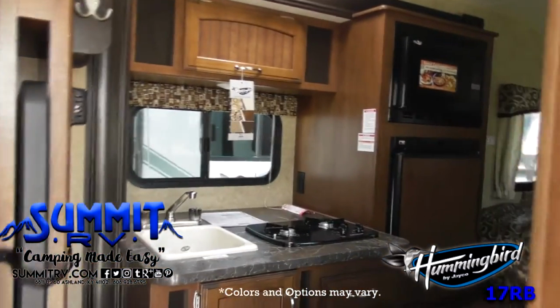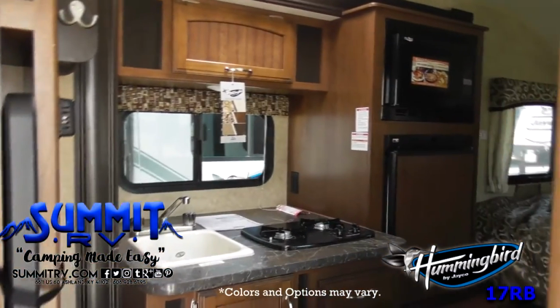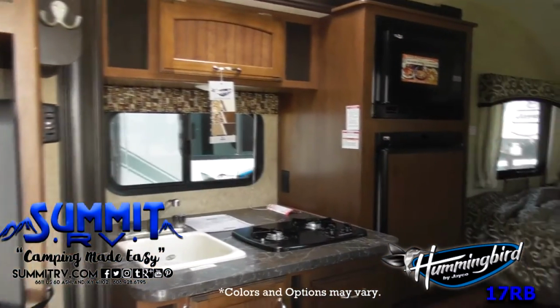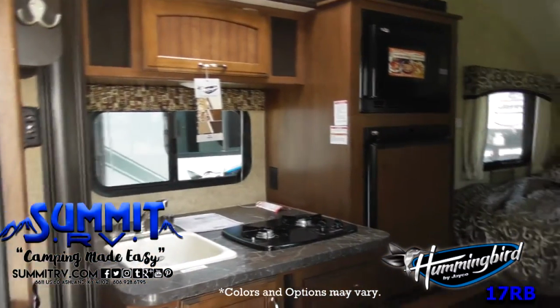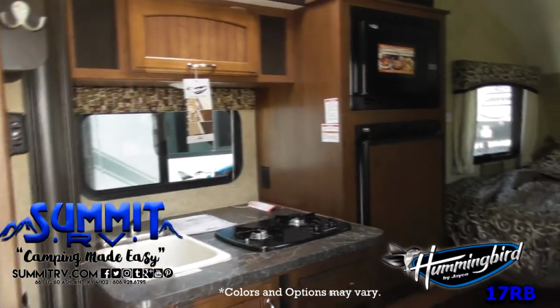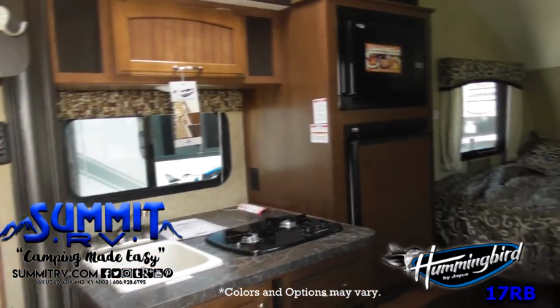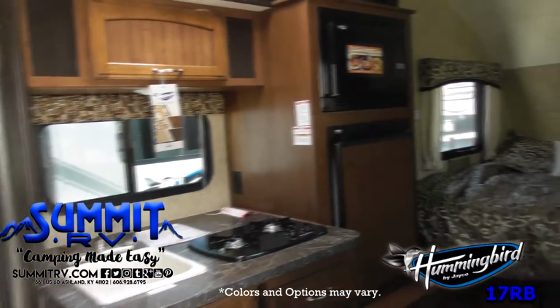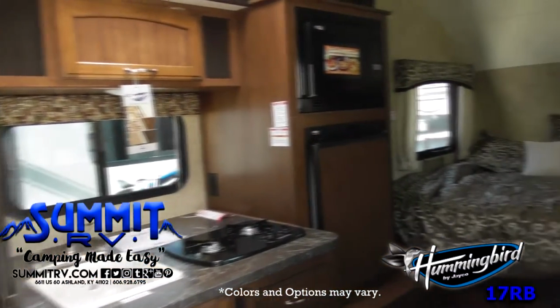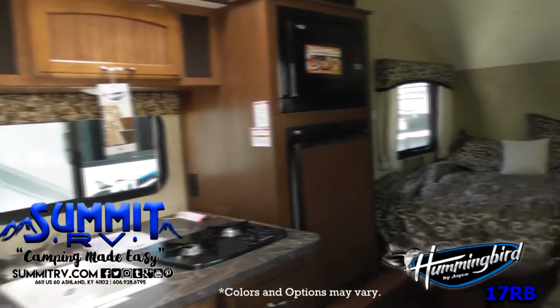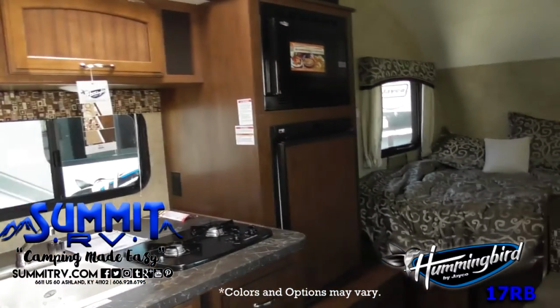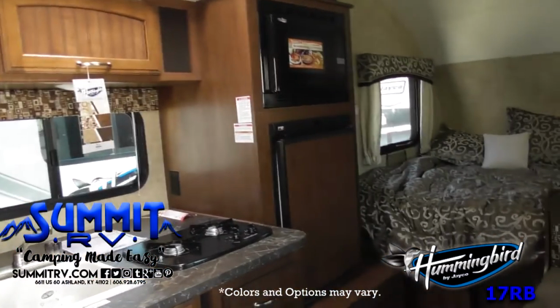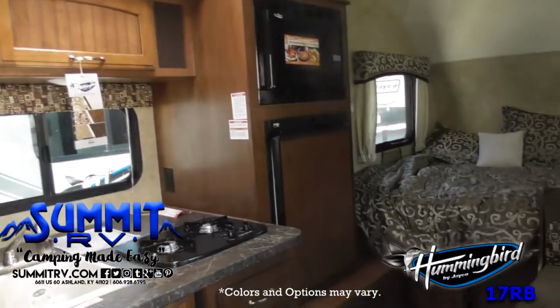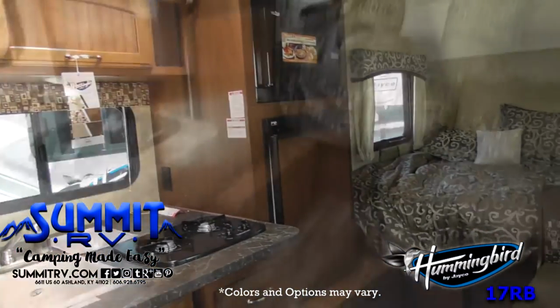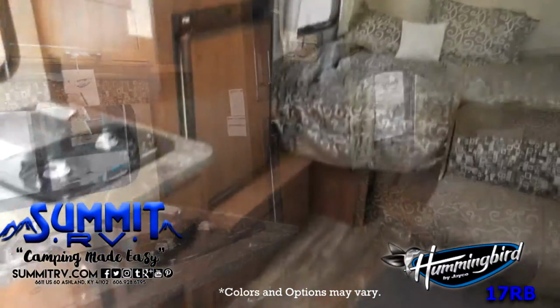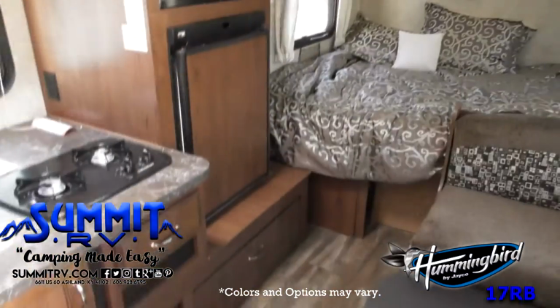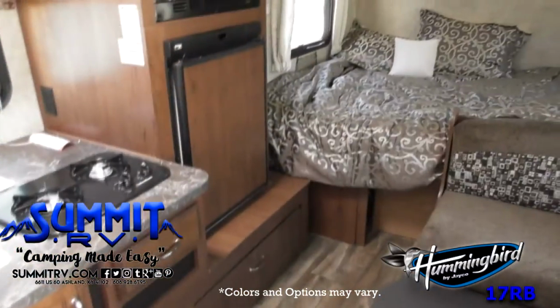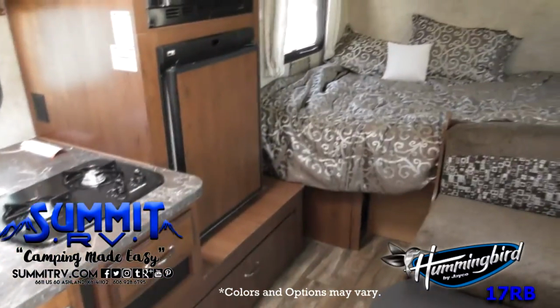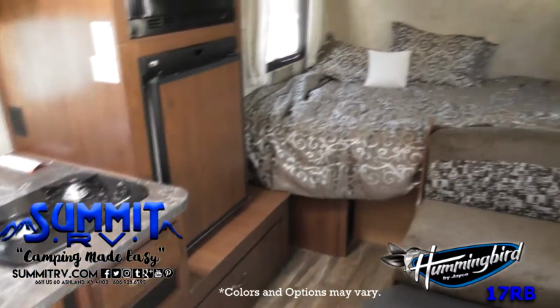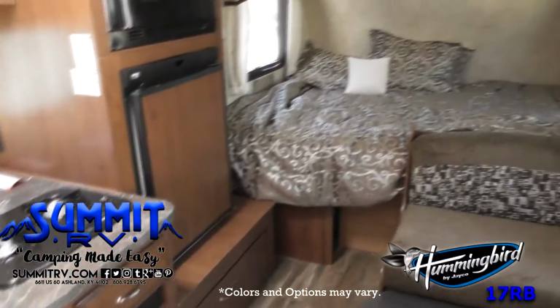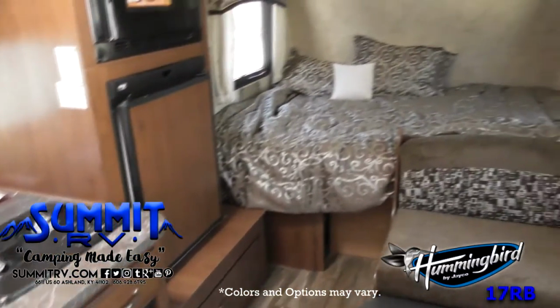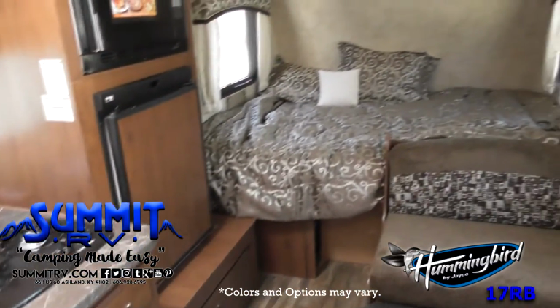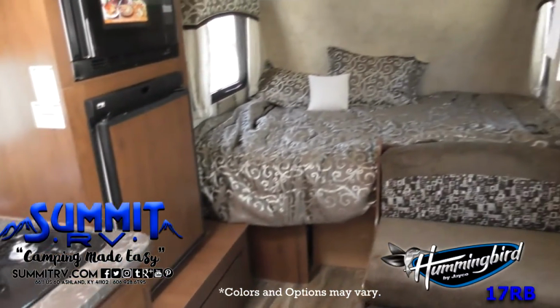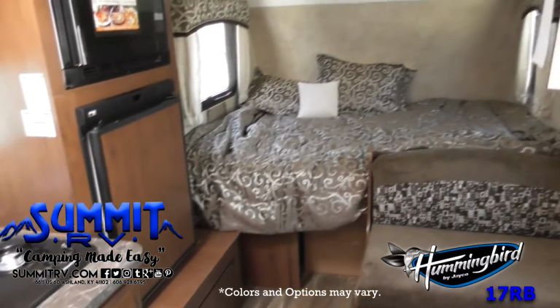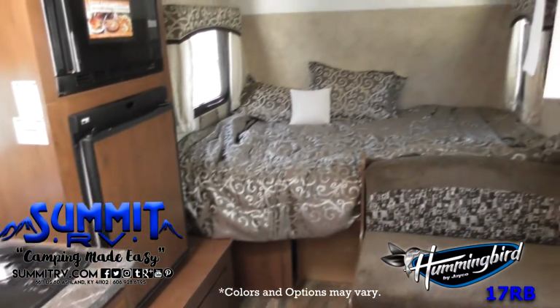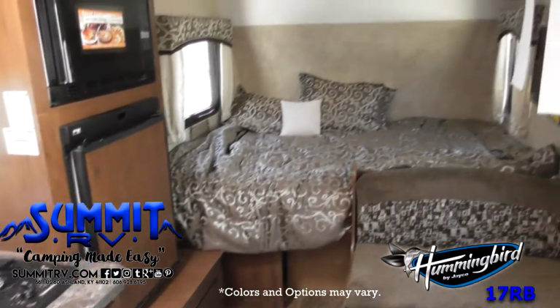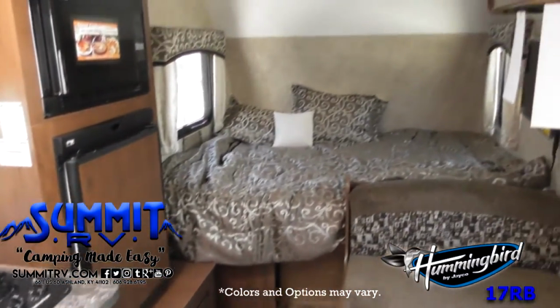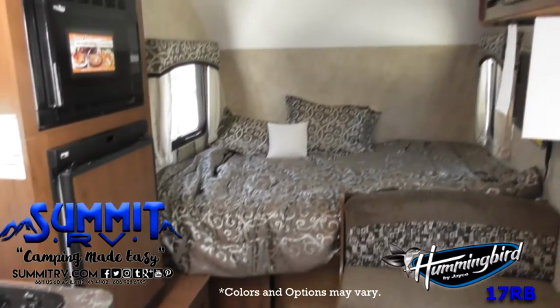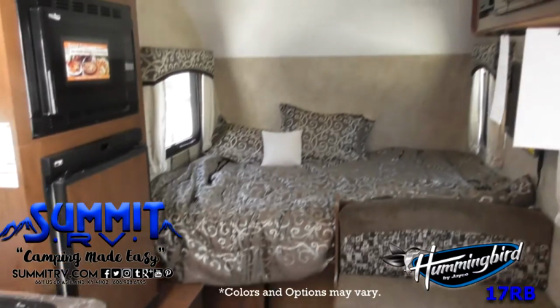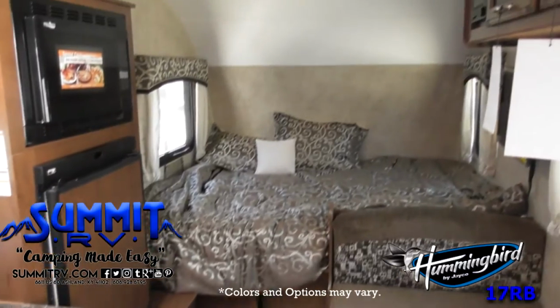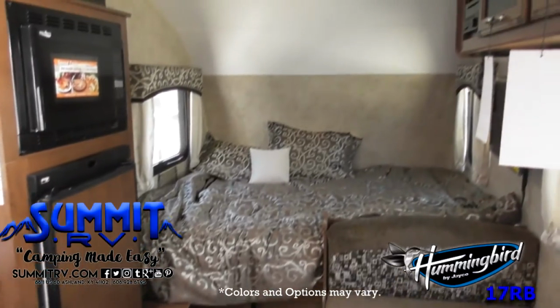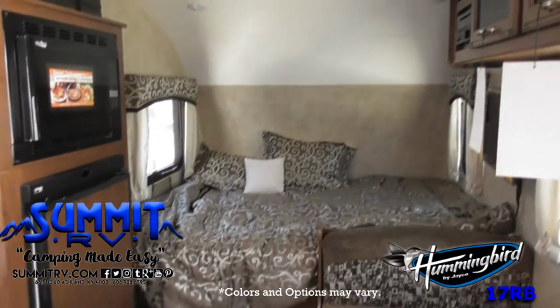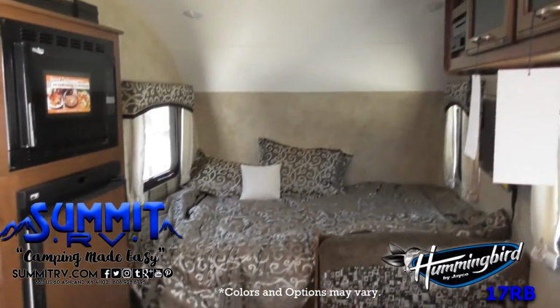As you enter the trailer, you'll see the kitchen area, the rear bedroom, and the dinette with overhead cabinets.